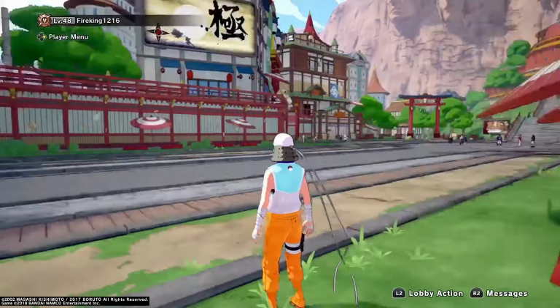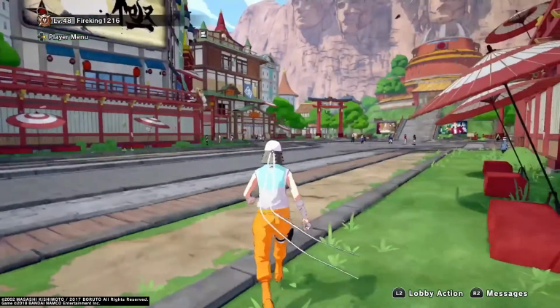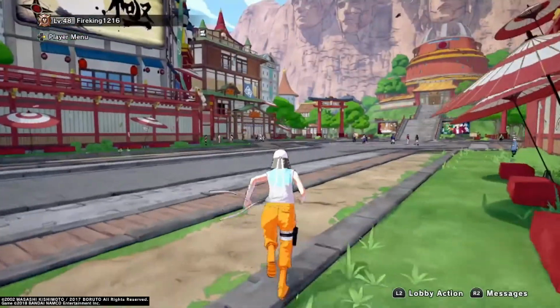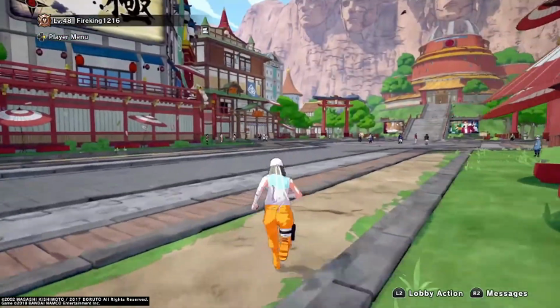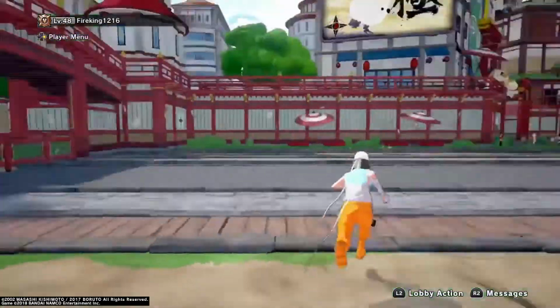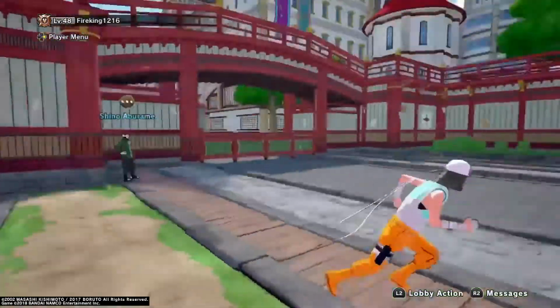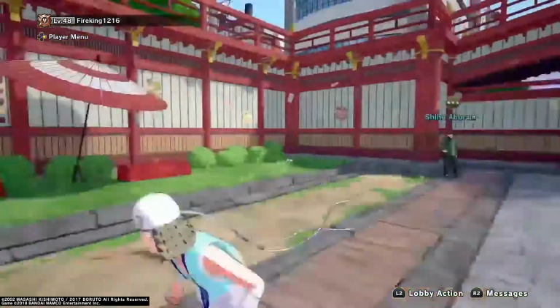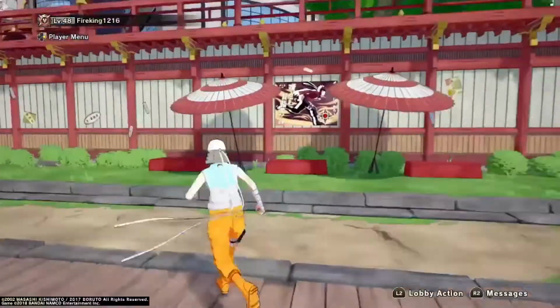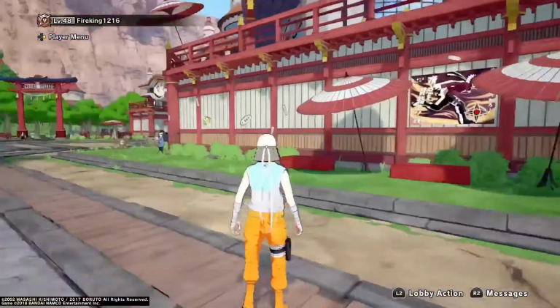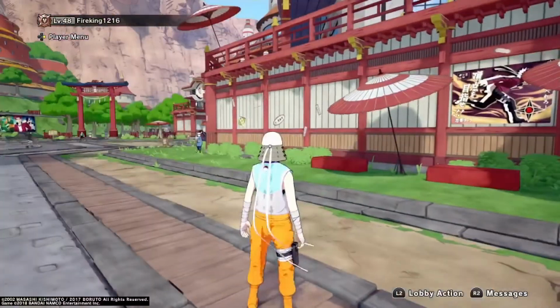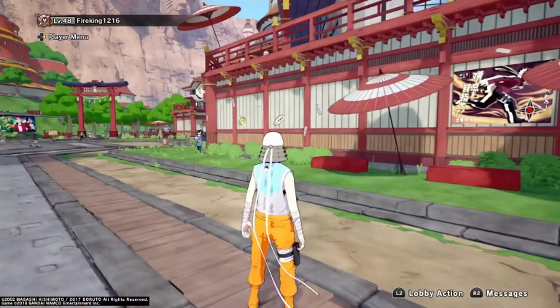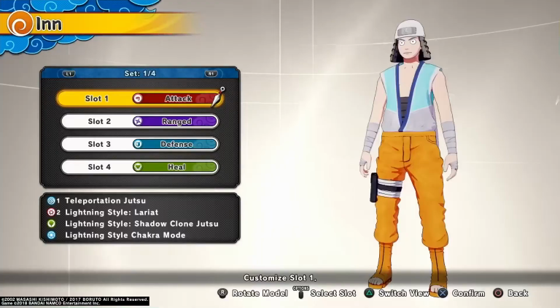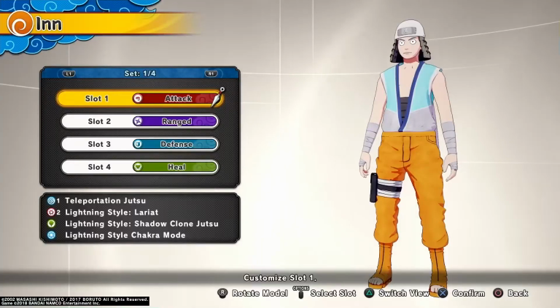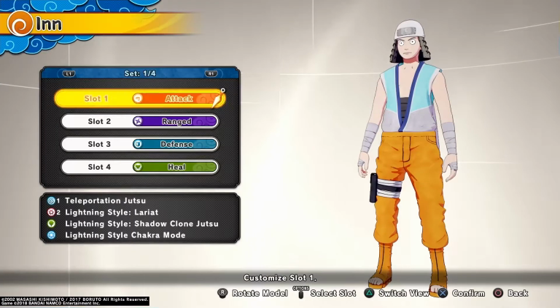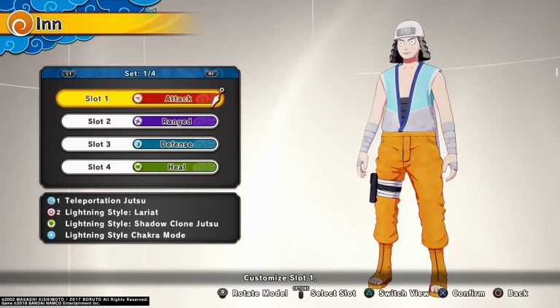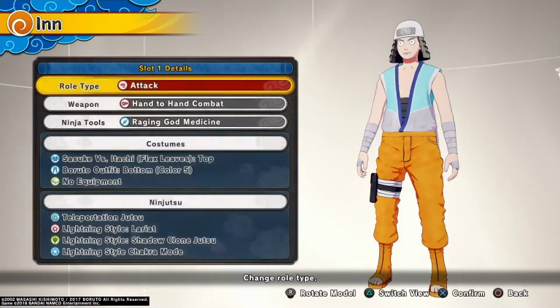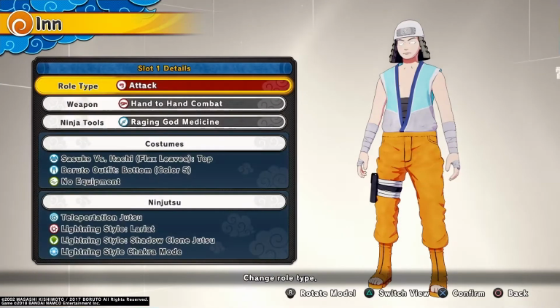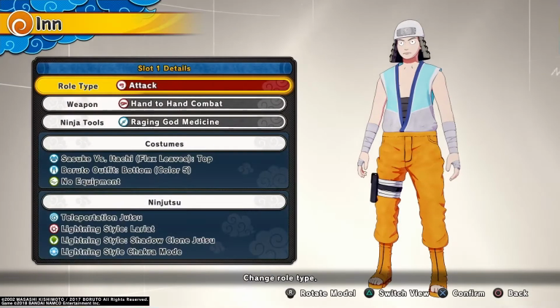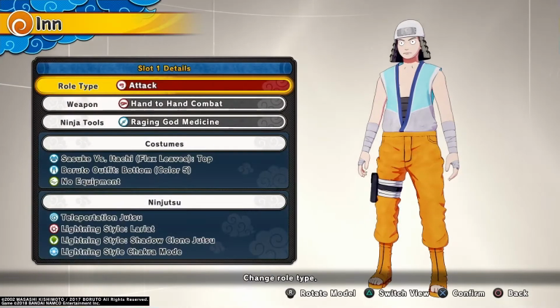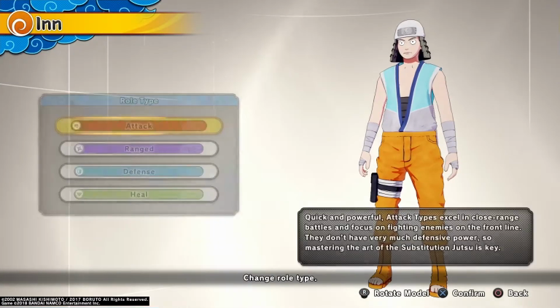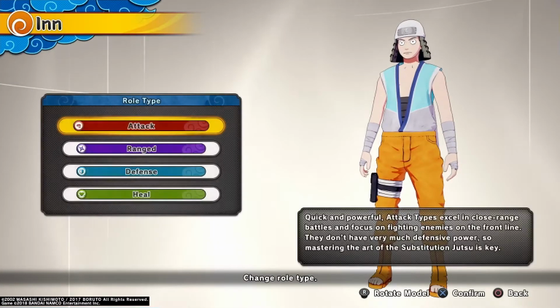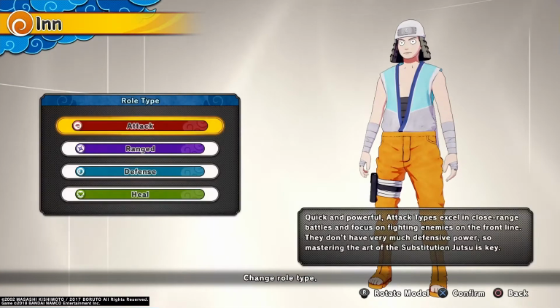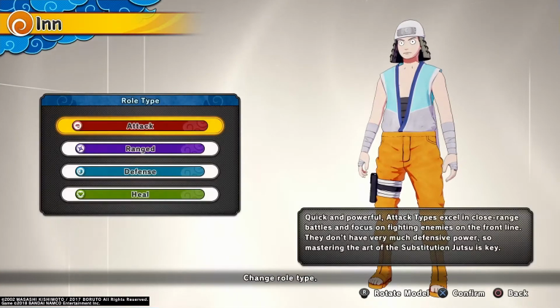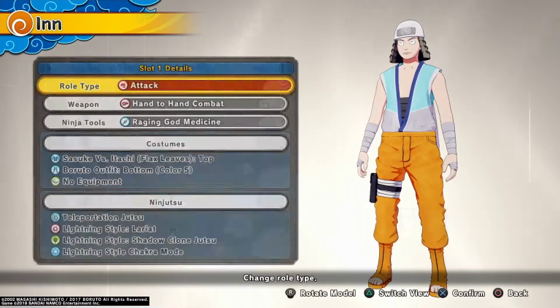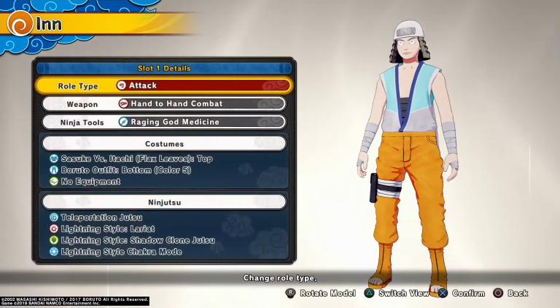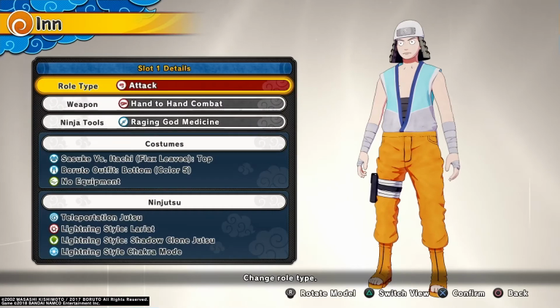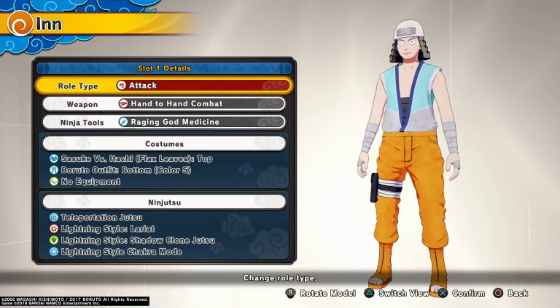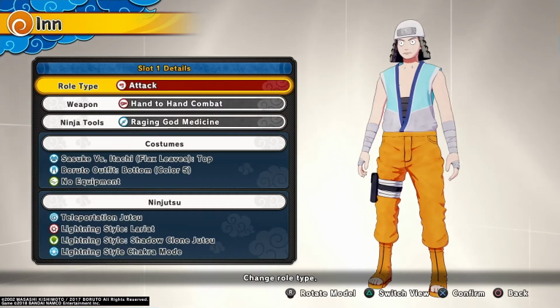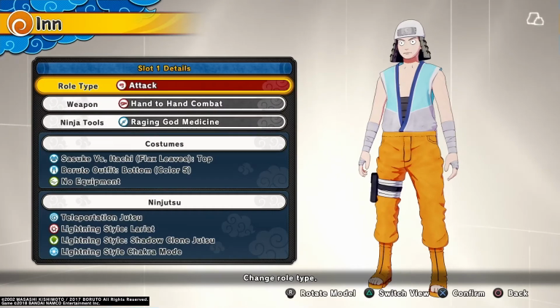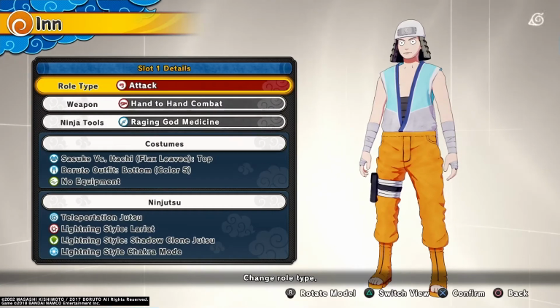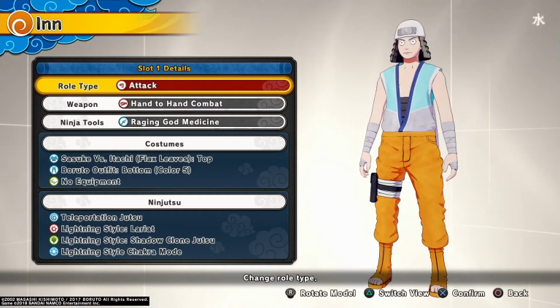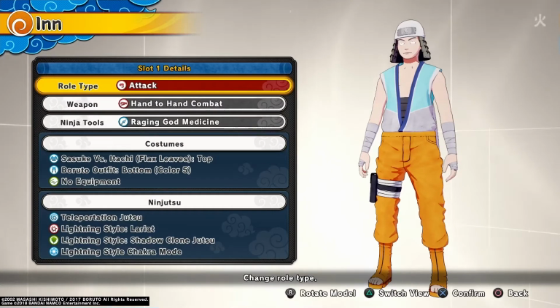So let me show you the build real quick. Alright y'all, here's the build. This is an attack type.